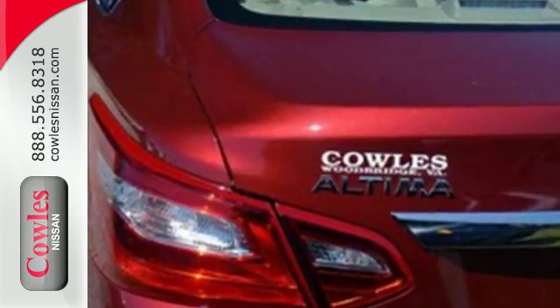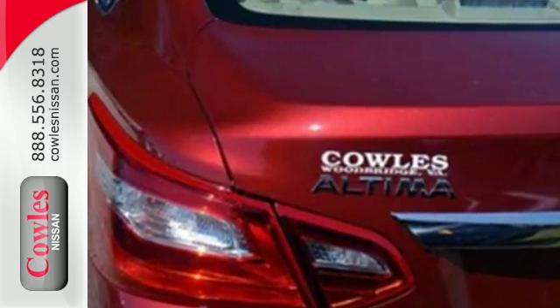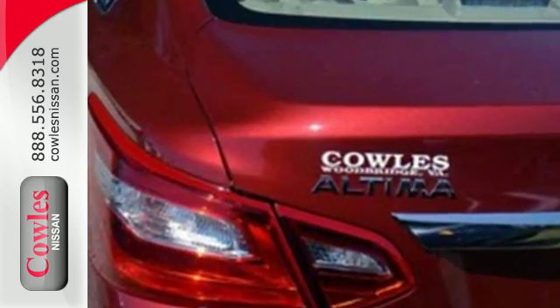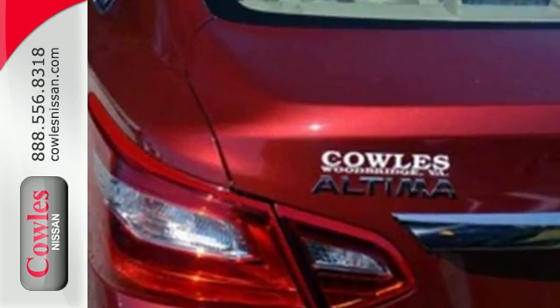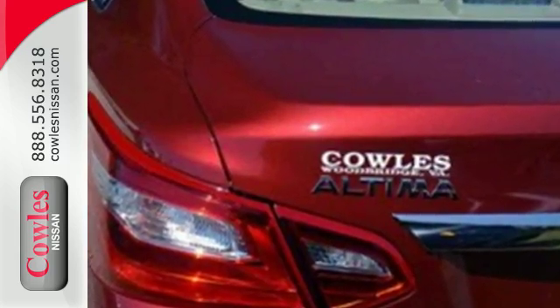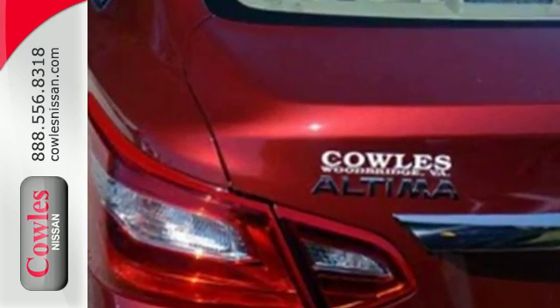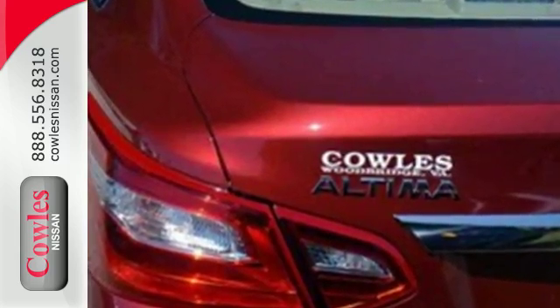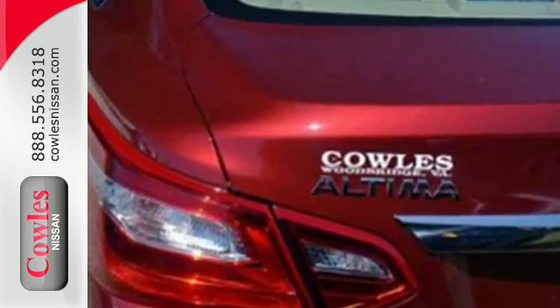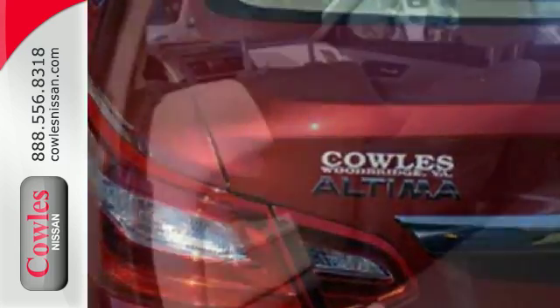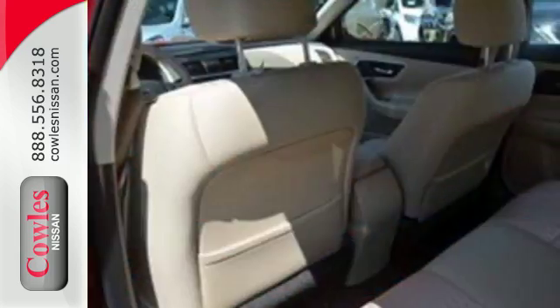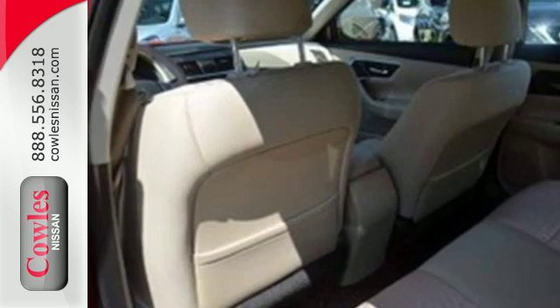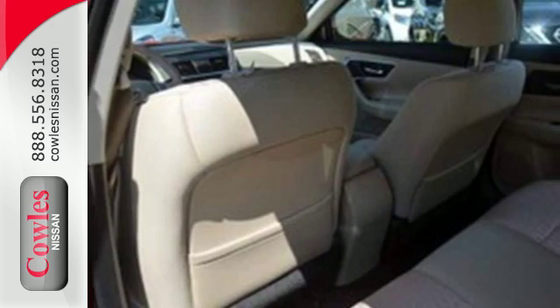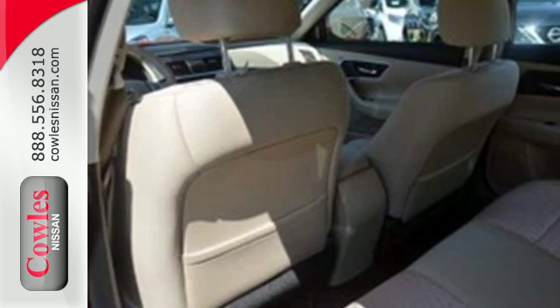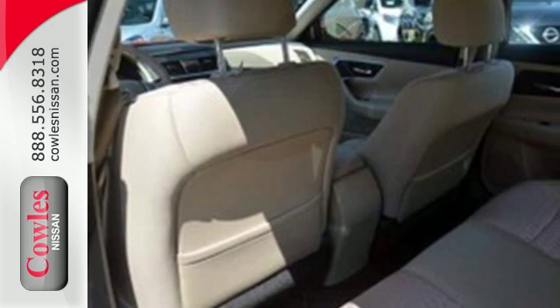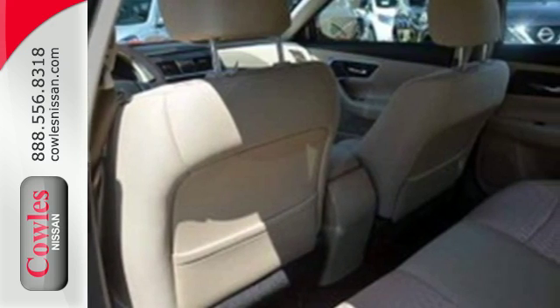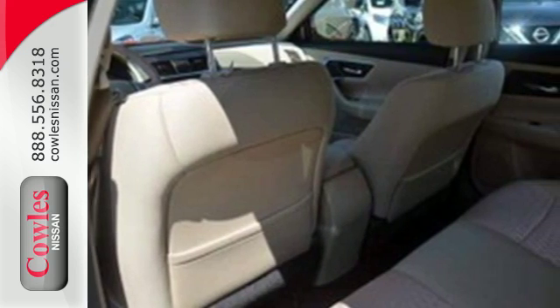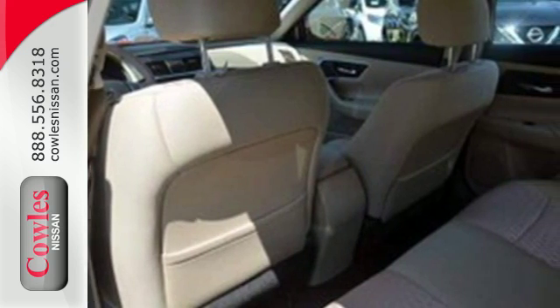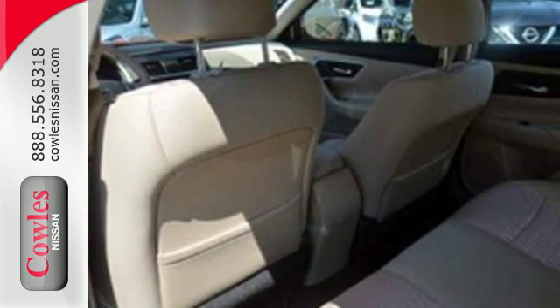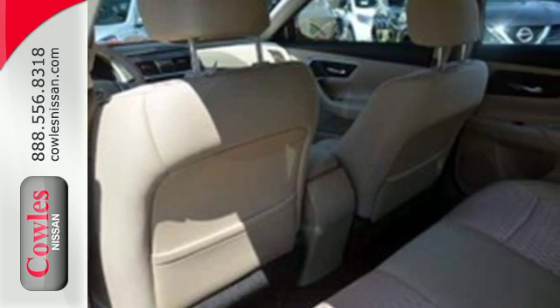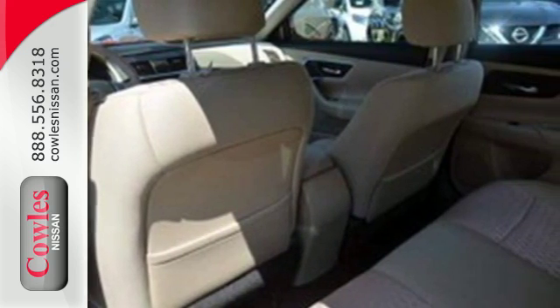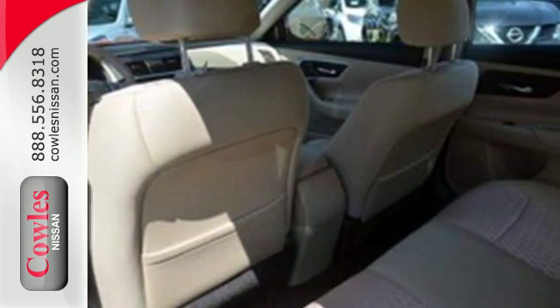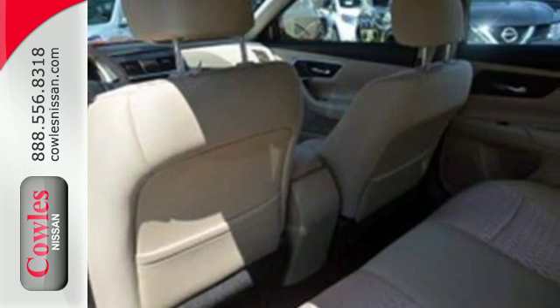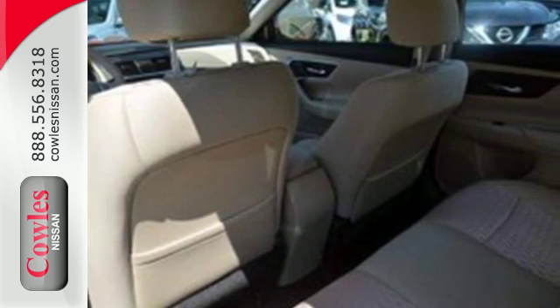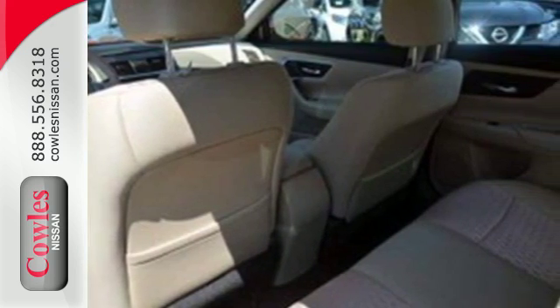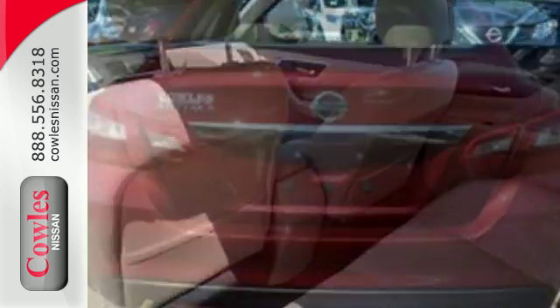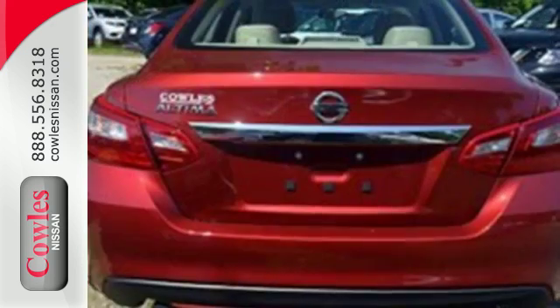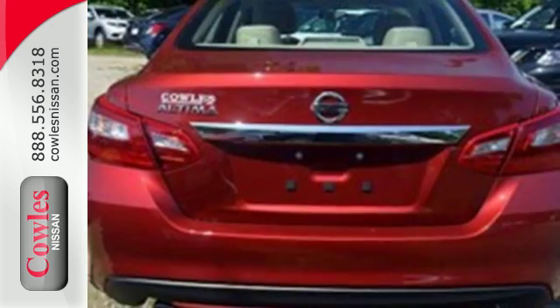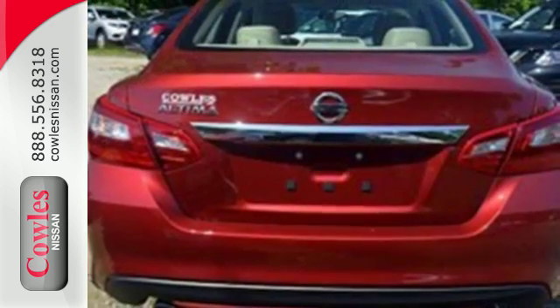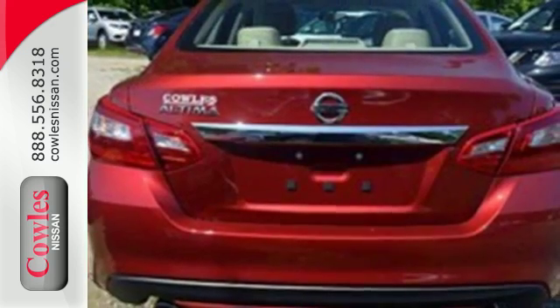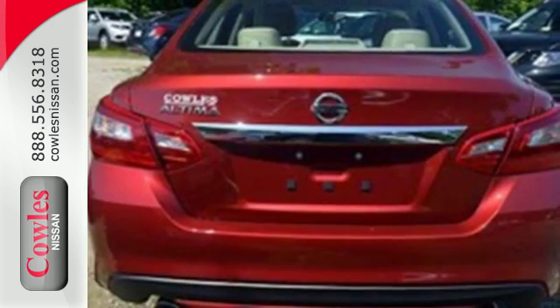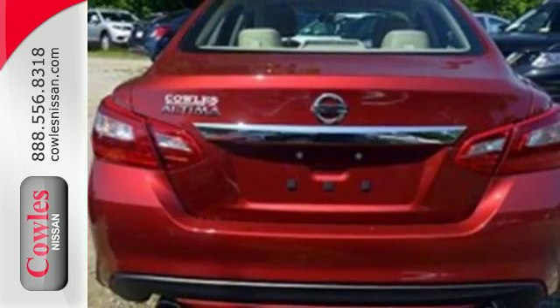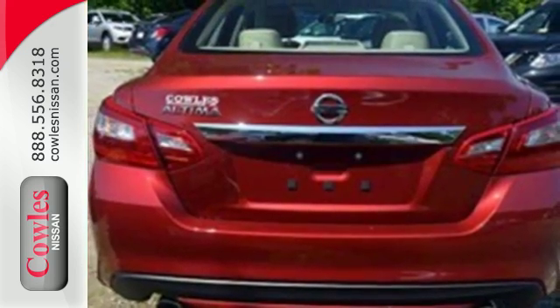The serene cabin is both spacious and well-appointed with great features like steering wheel audio controls, split fold-down rear seat backs, and Bluetooth.